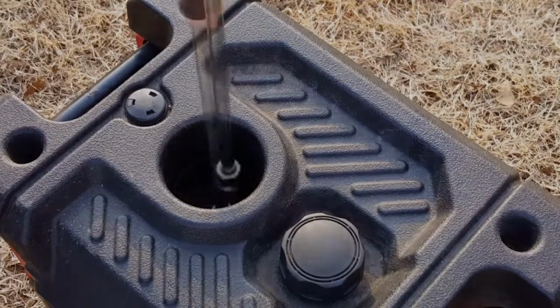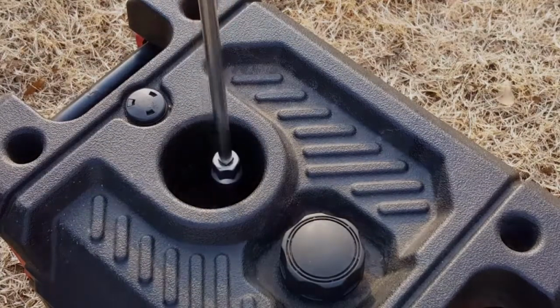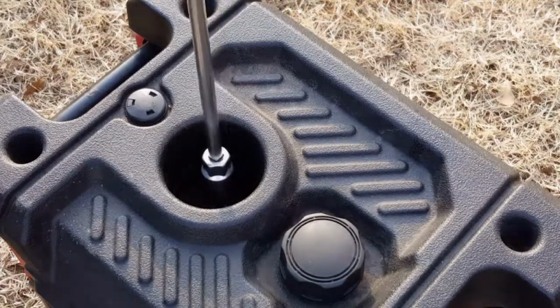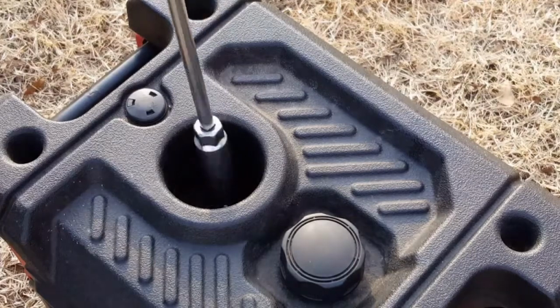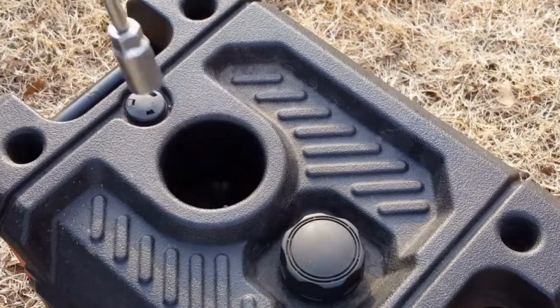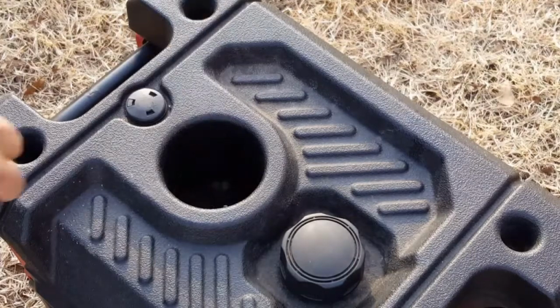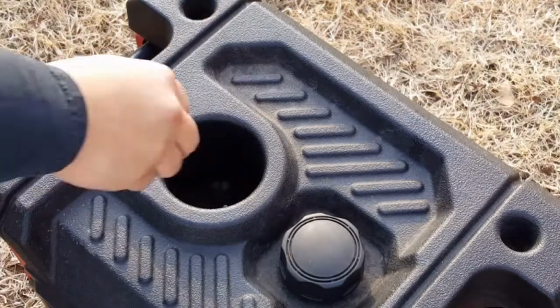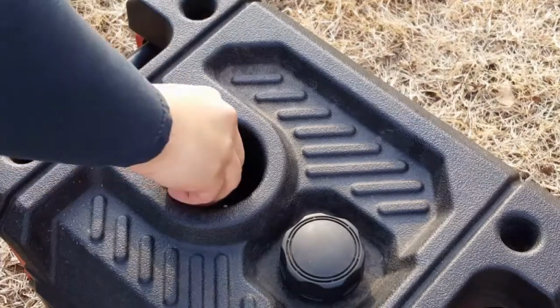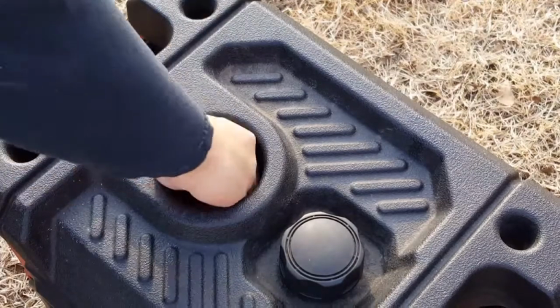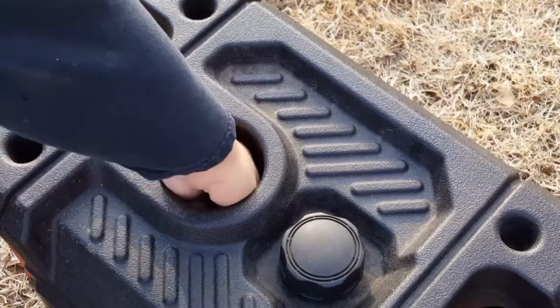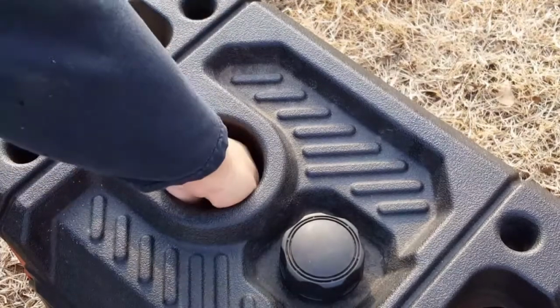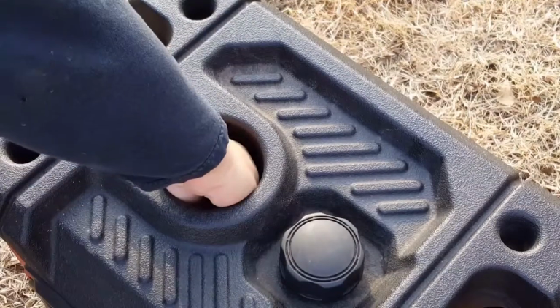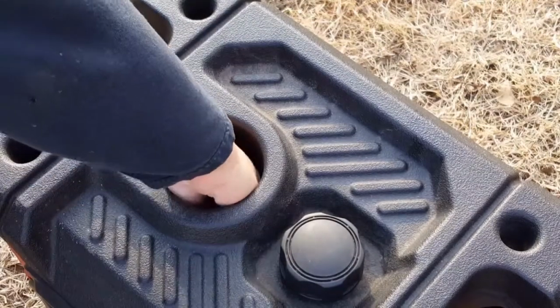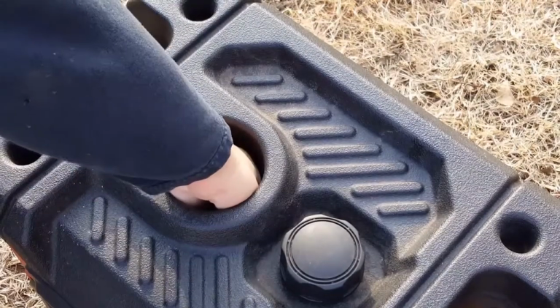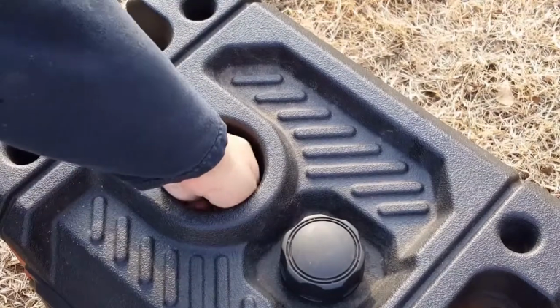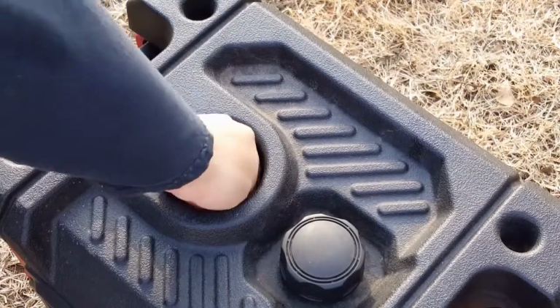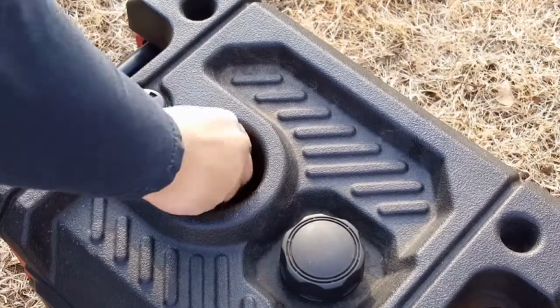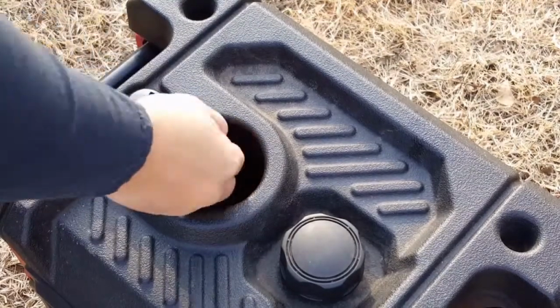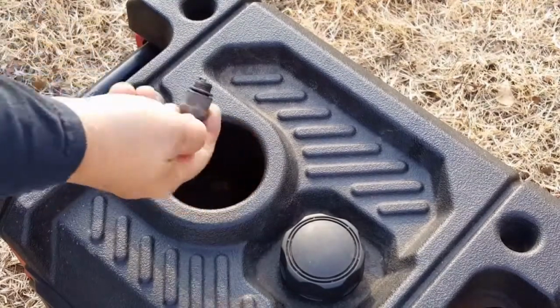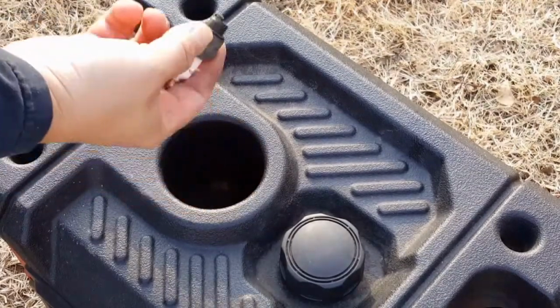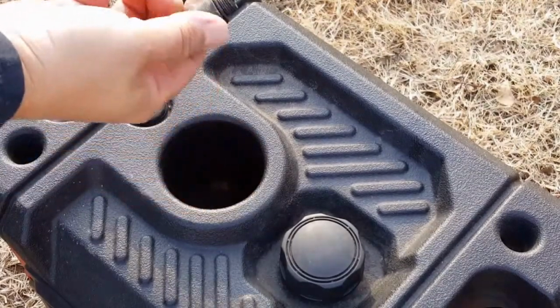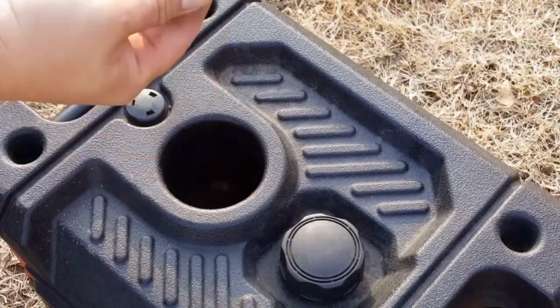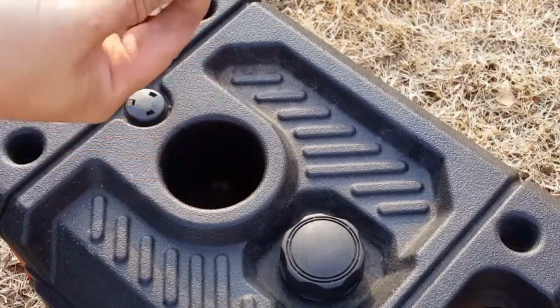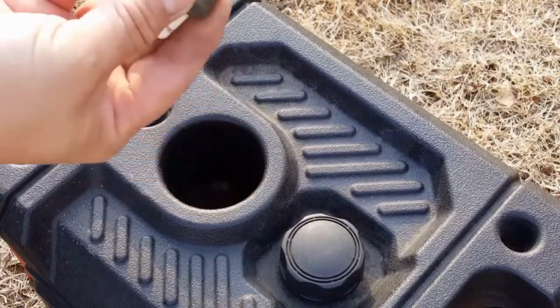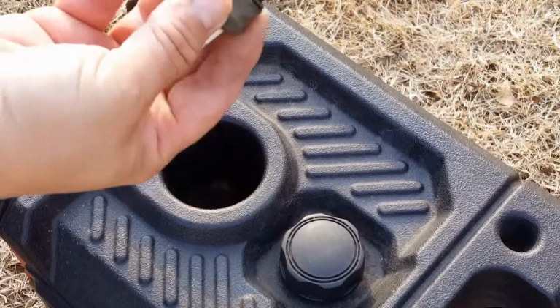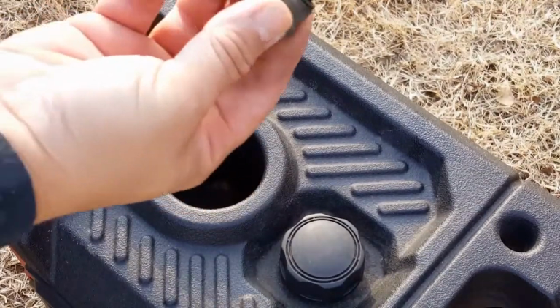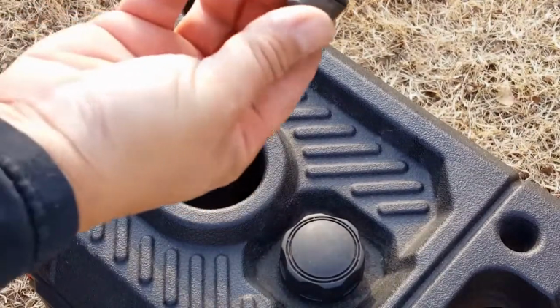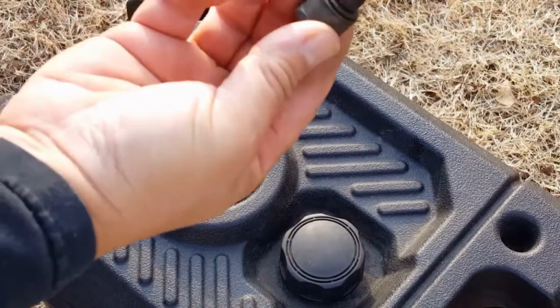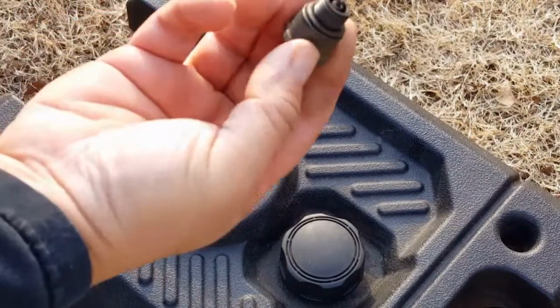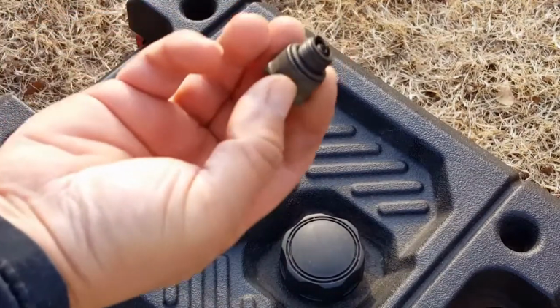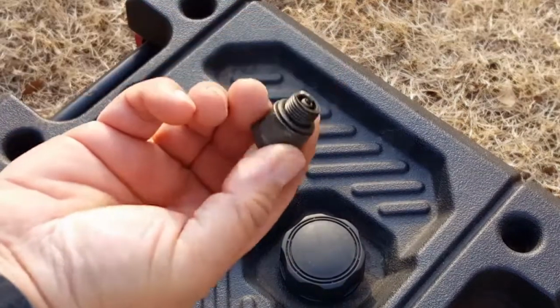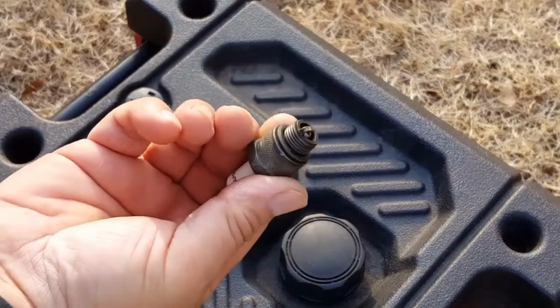Lastly, let's check the spark plug — and it looks like it's a good thing we did, because it looks like this thing has never been changed.